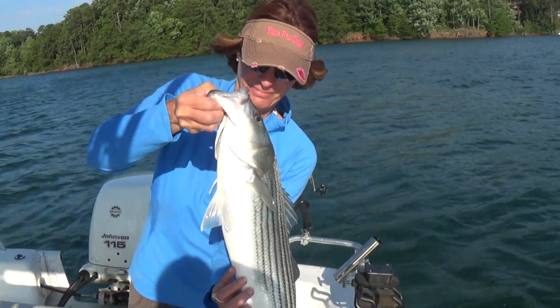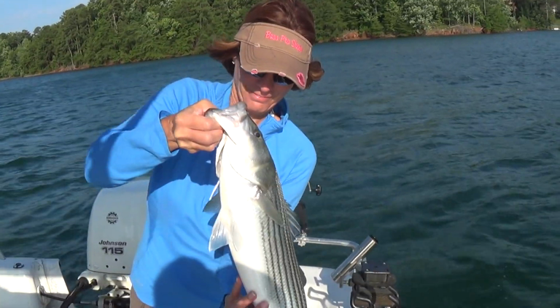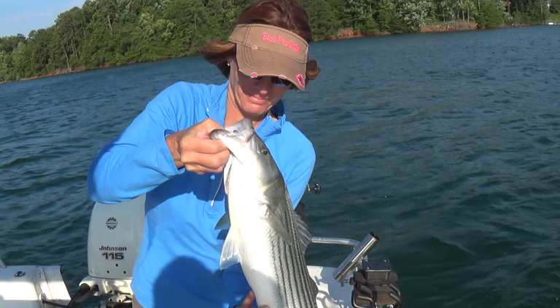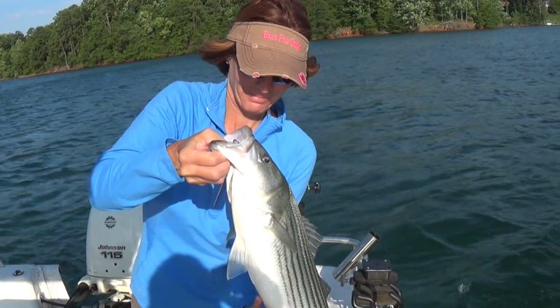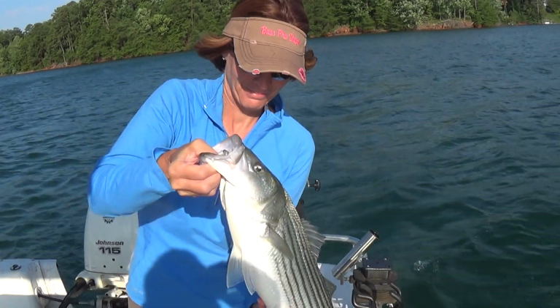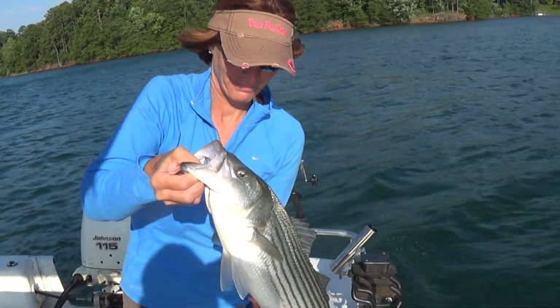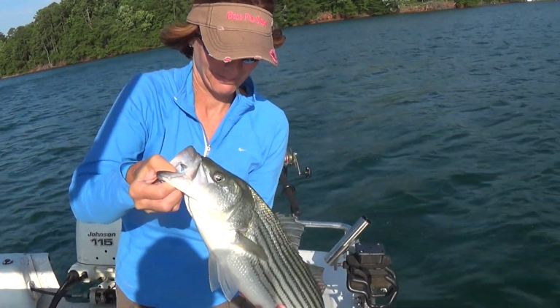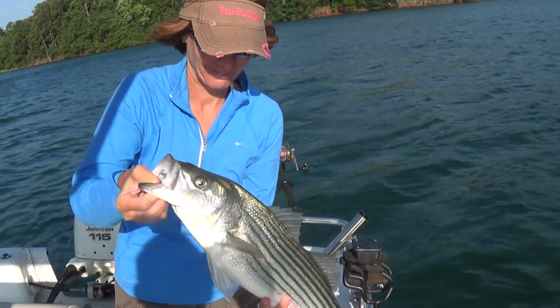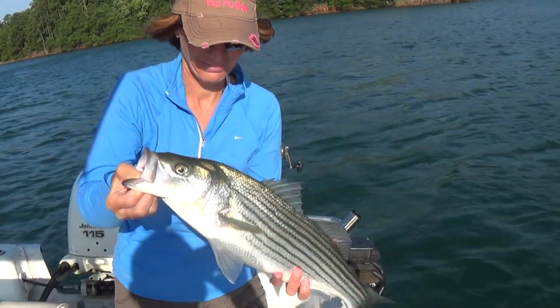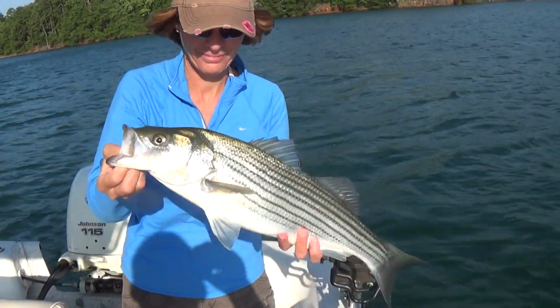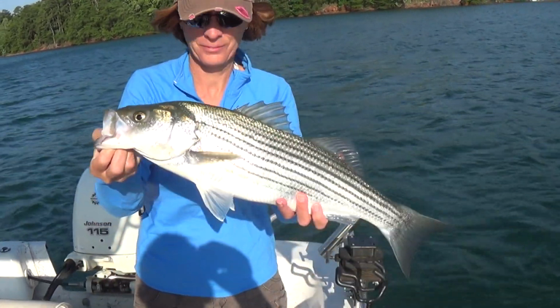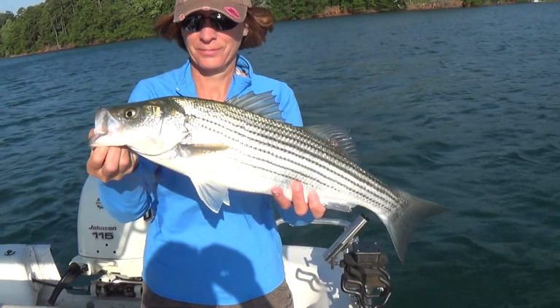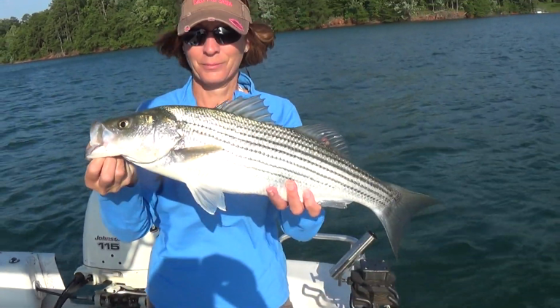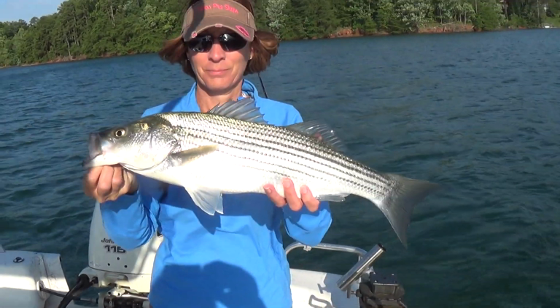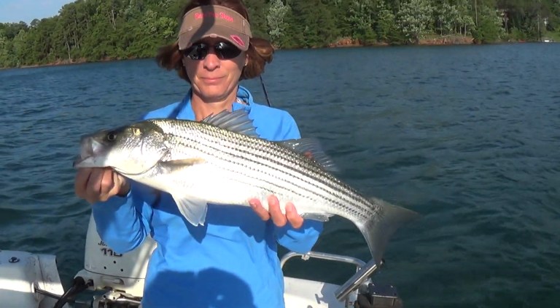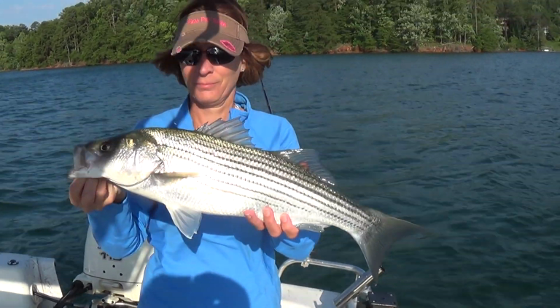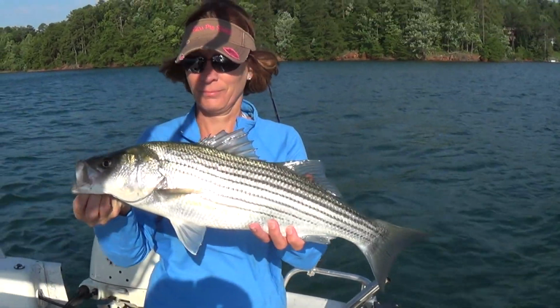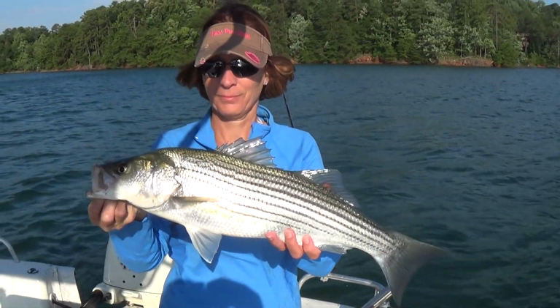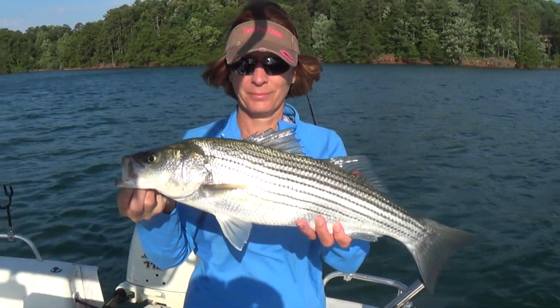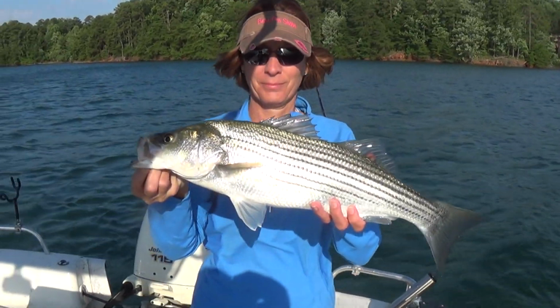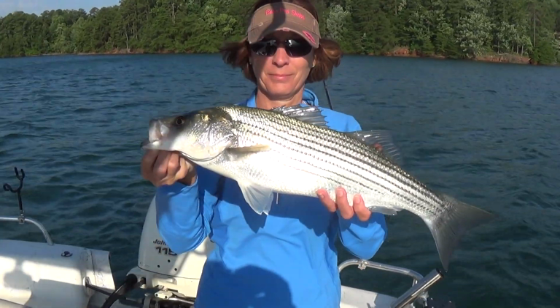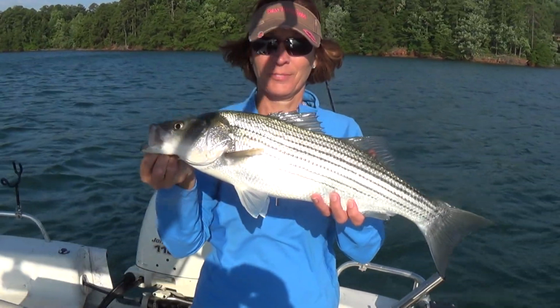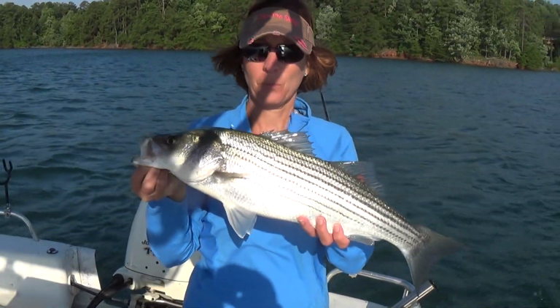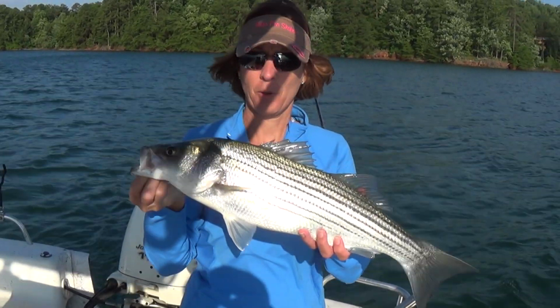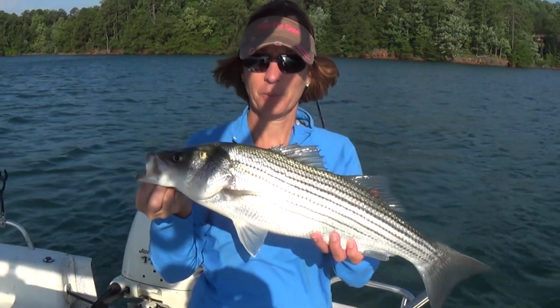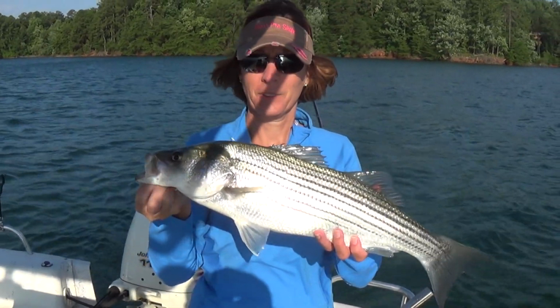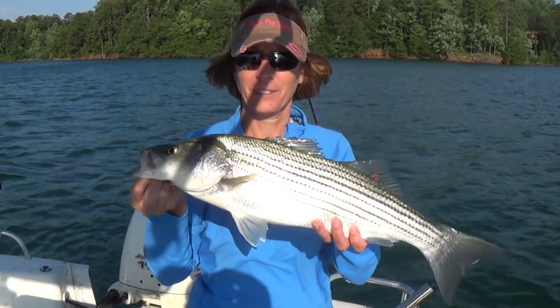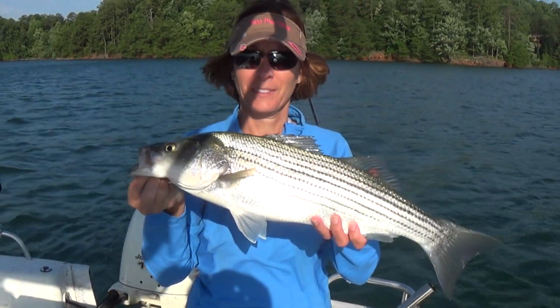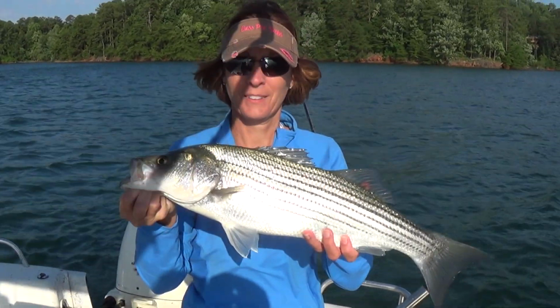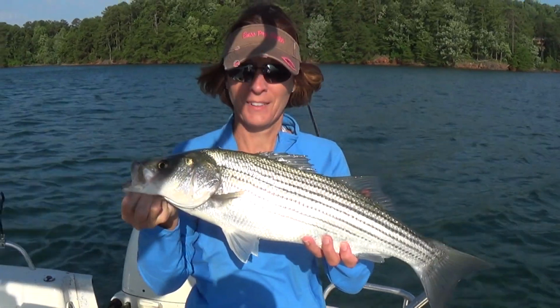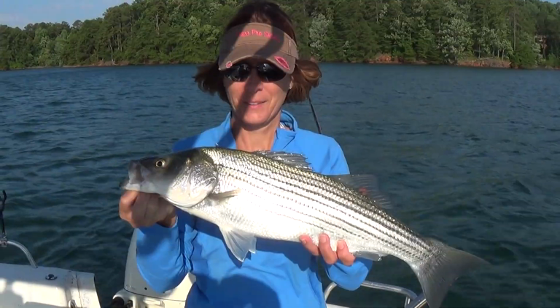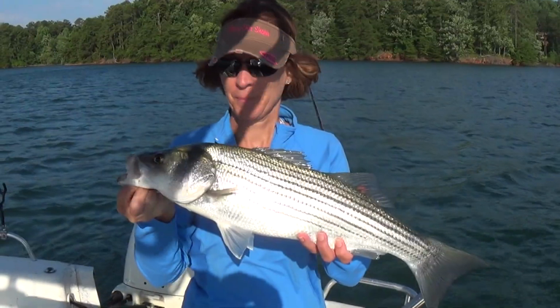Here's Lisa's striper this morning, July the 5th. Small one, but nice.